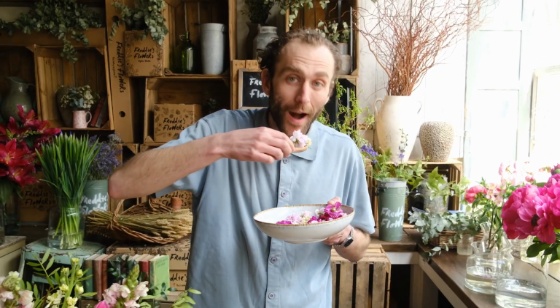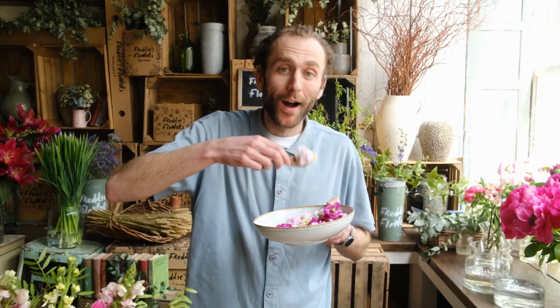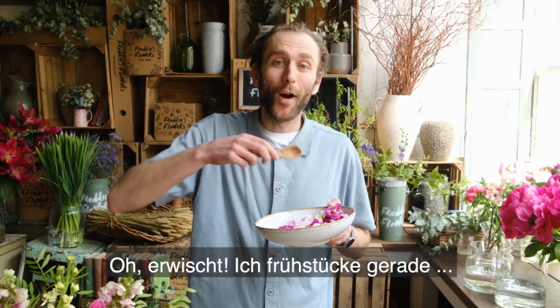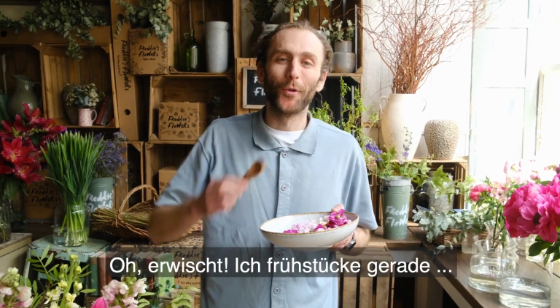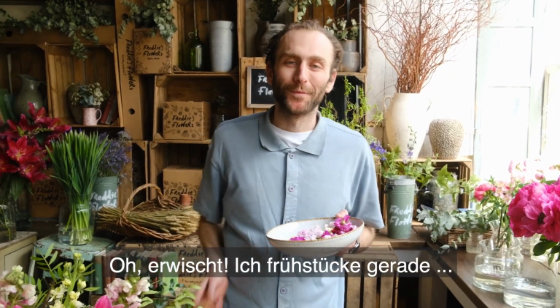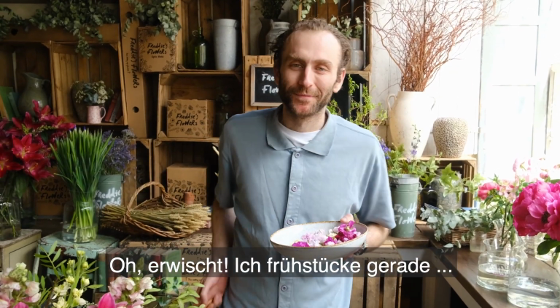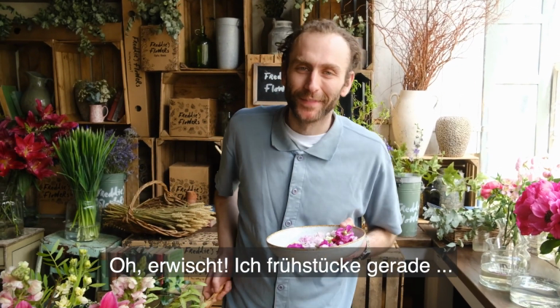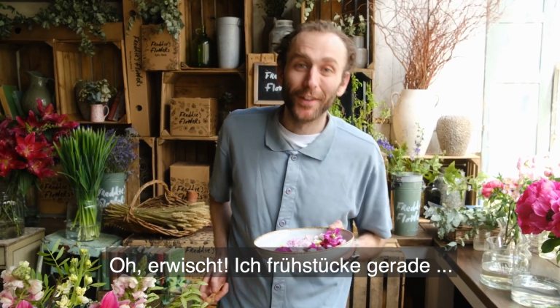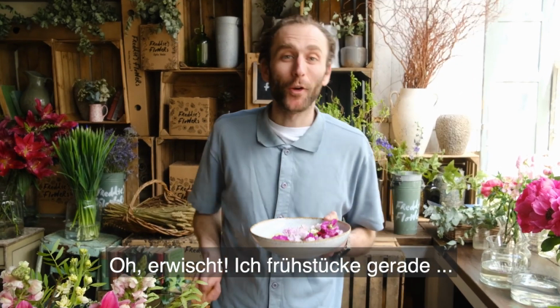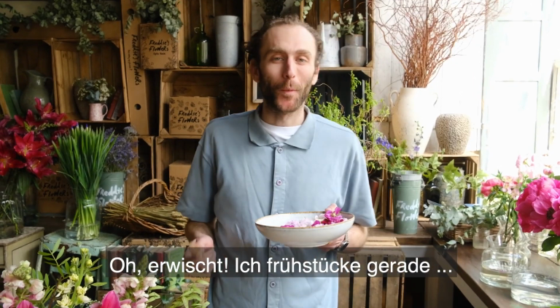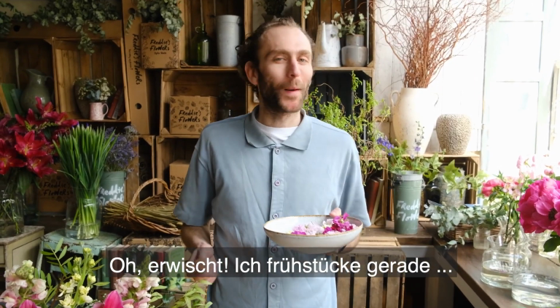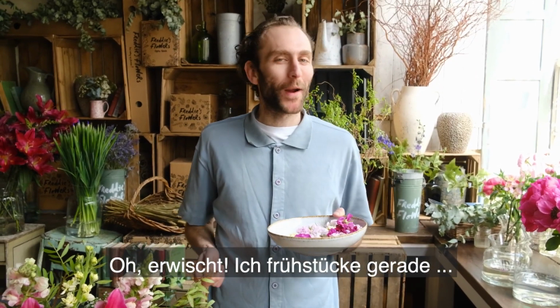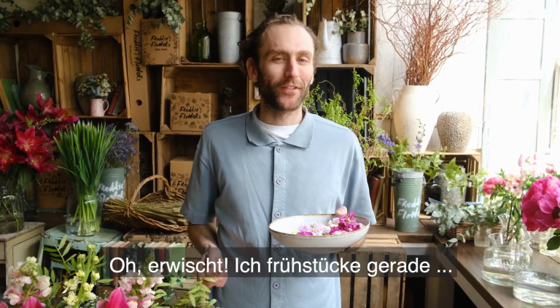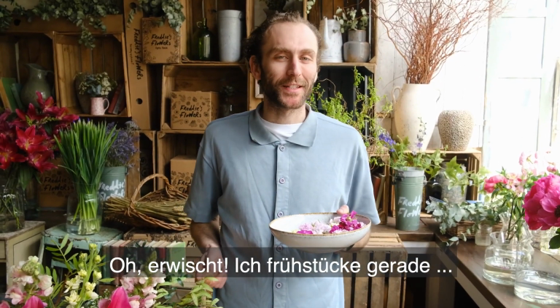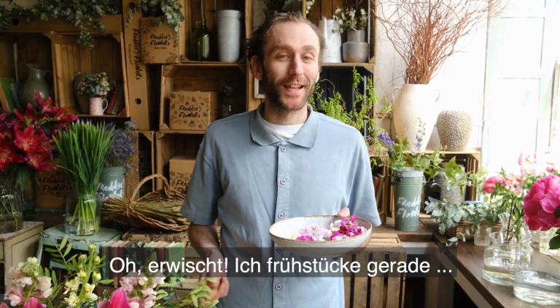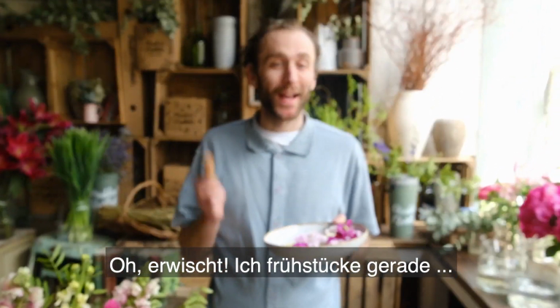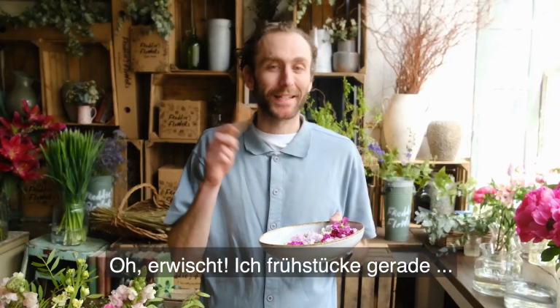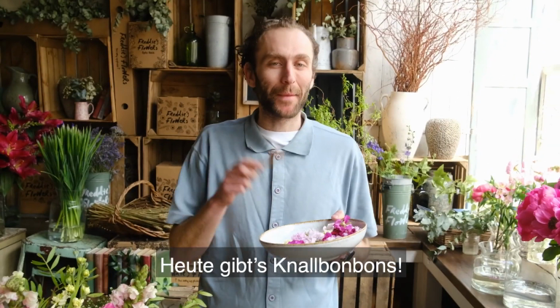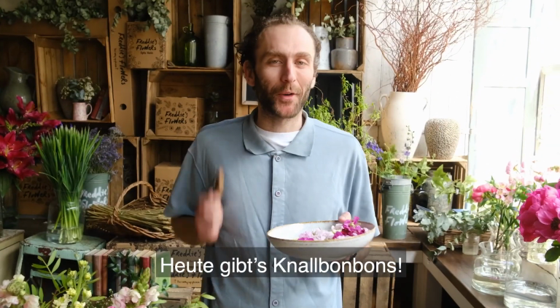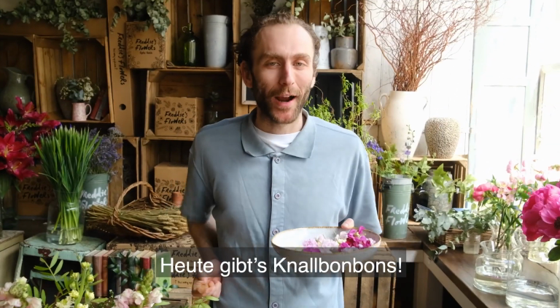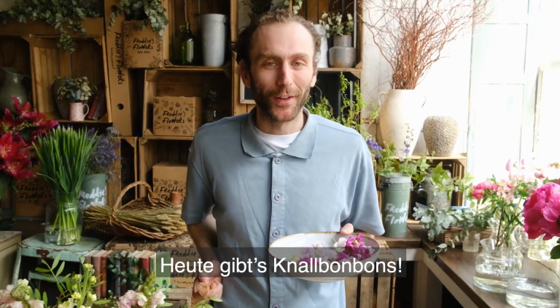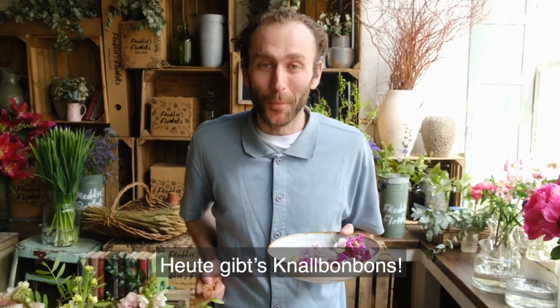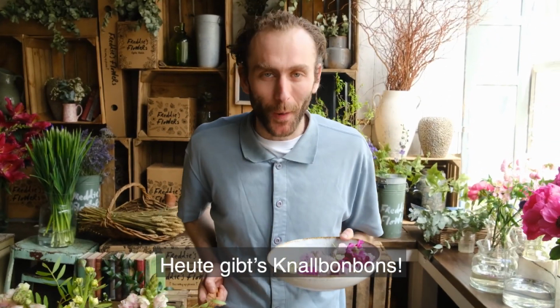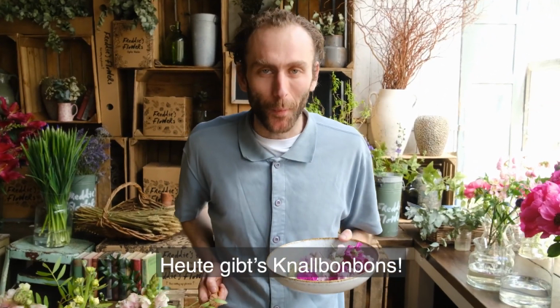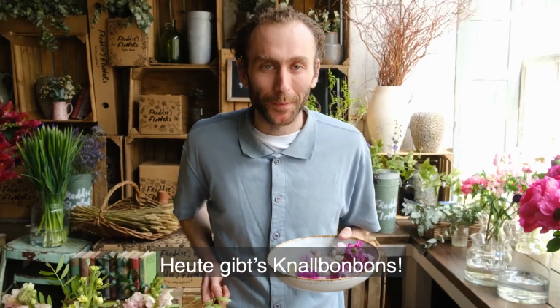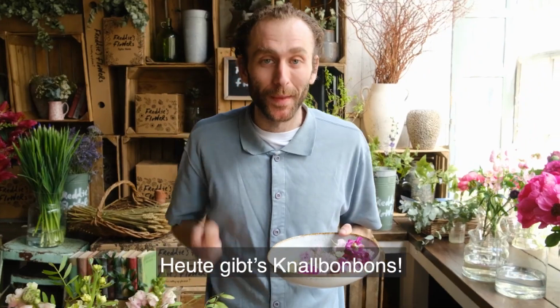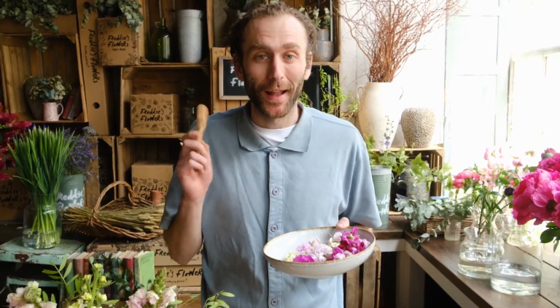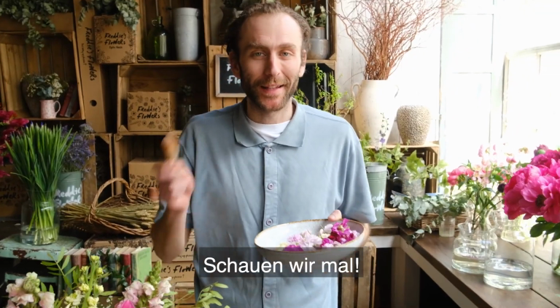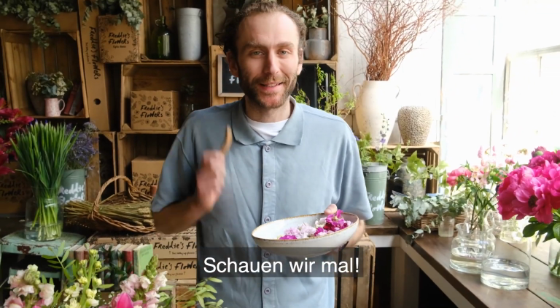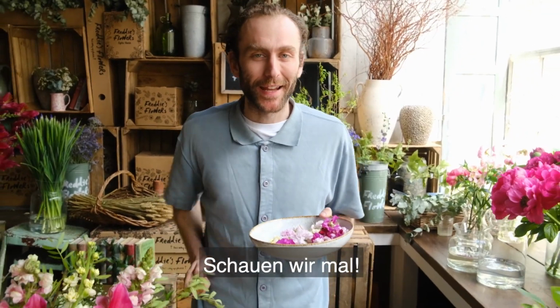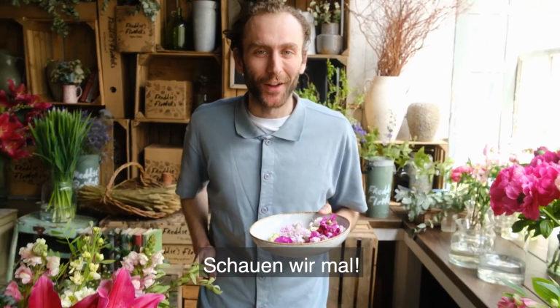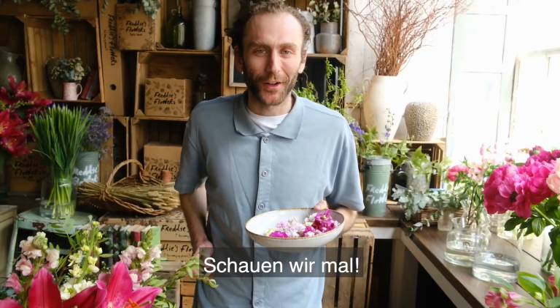You've caught me at my breakfast — snap, crackle and pop. Let's take a look.